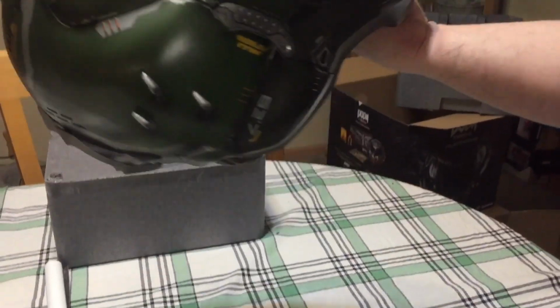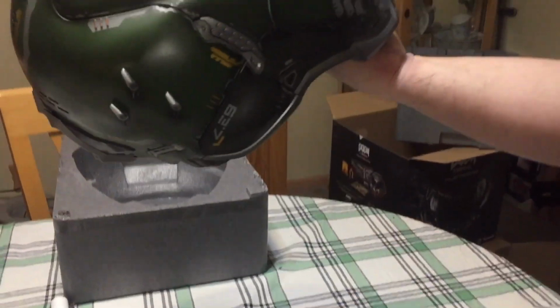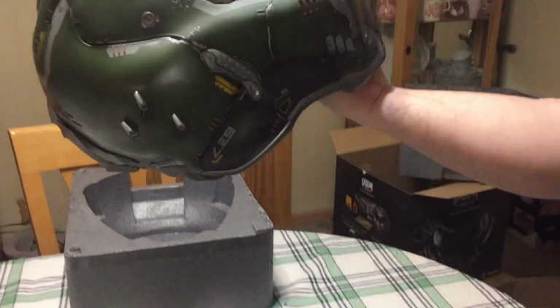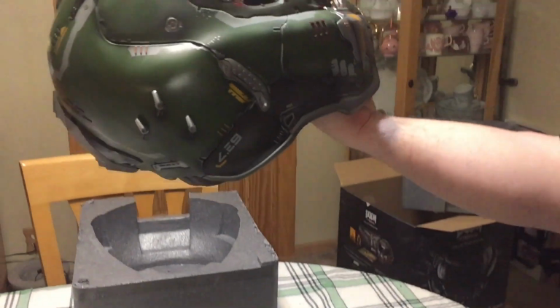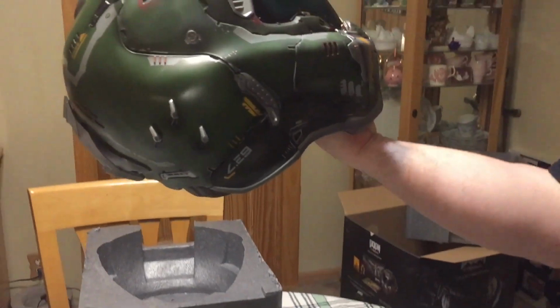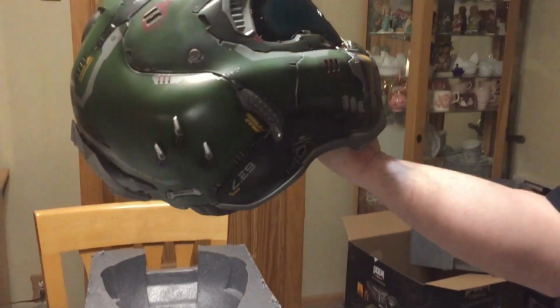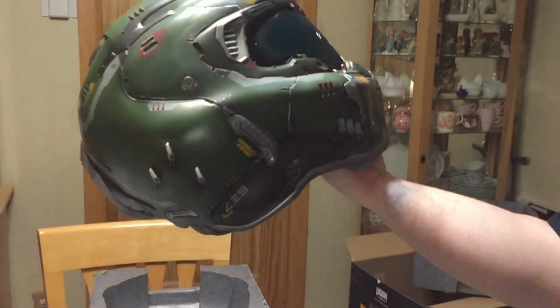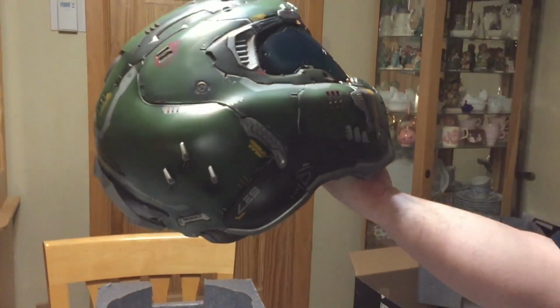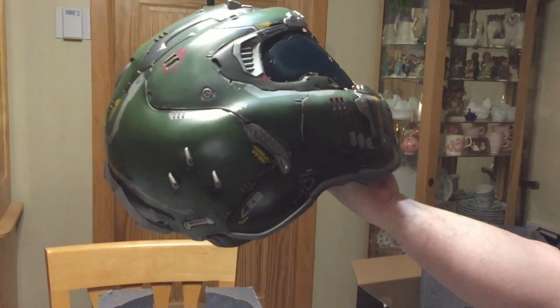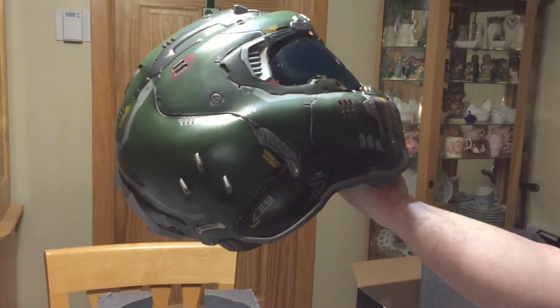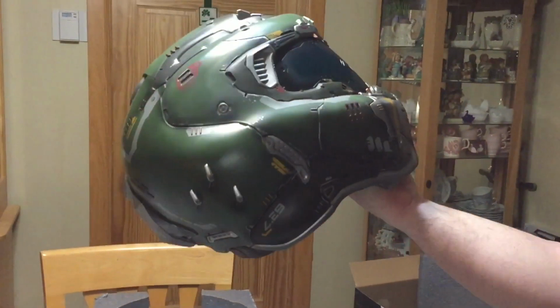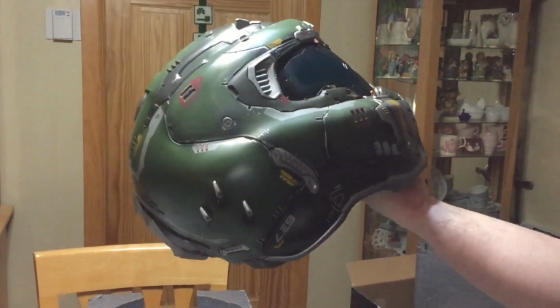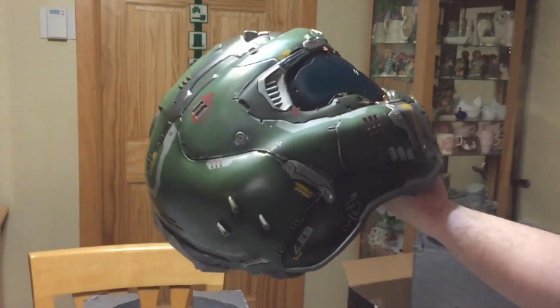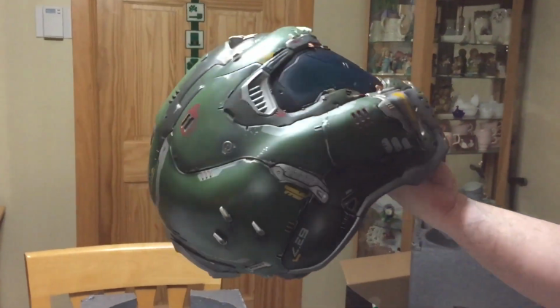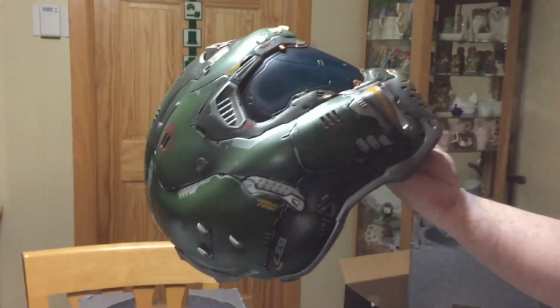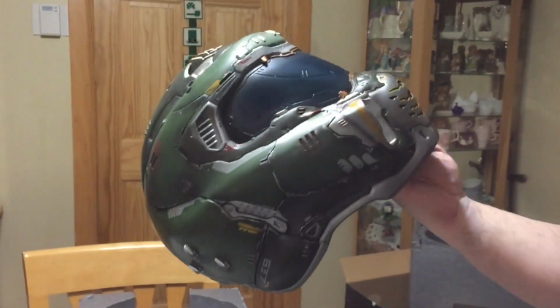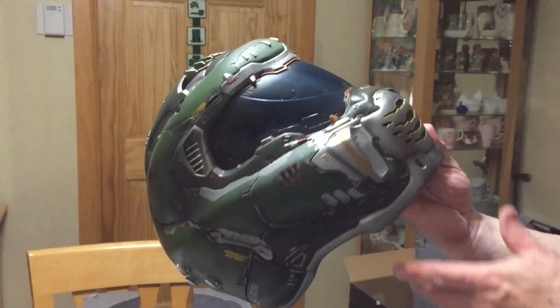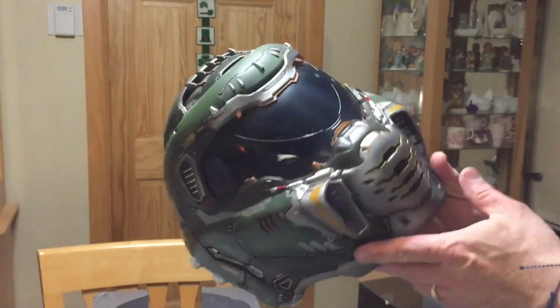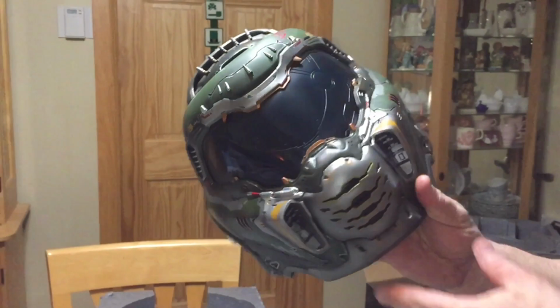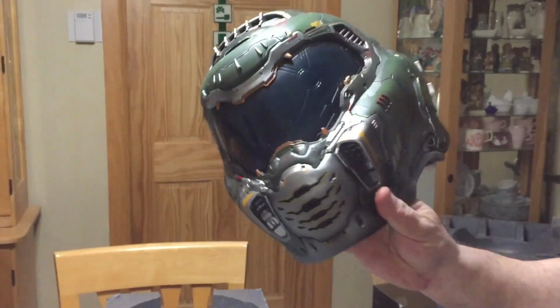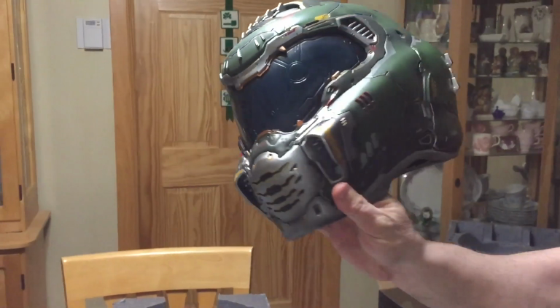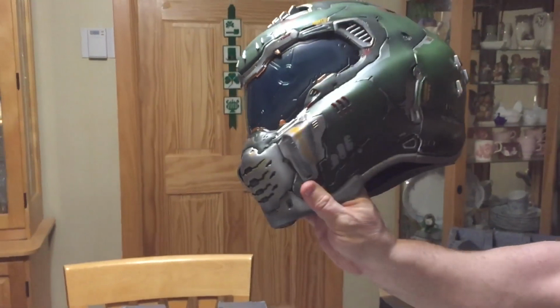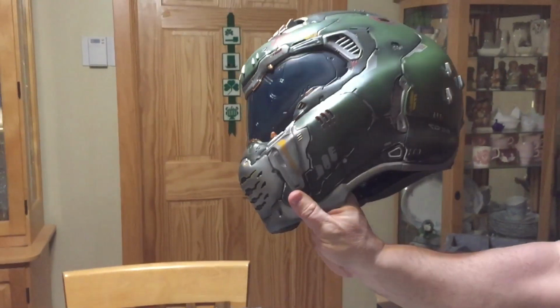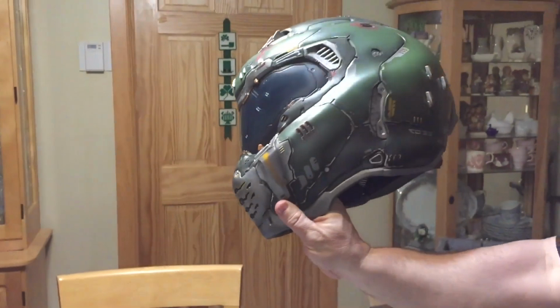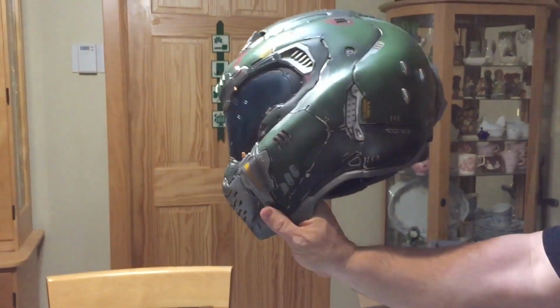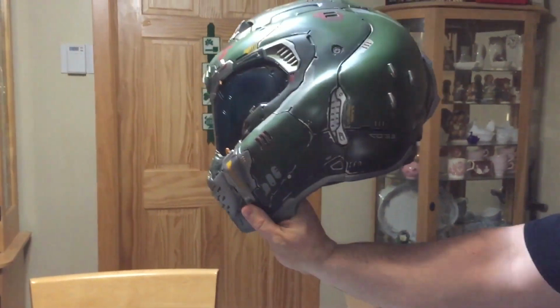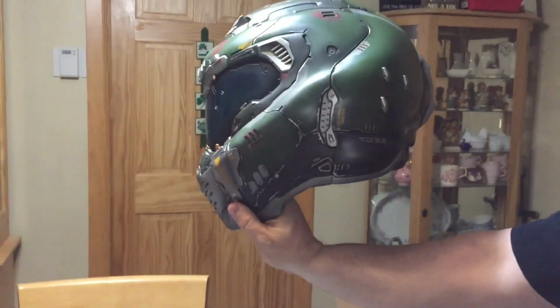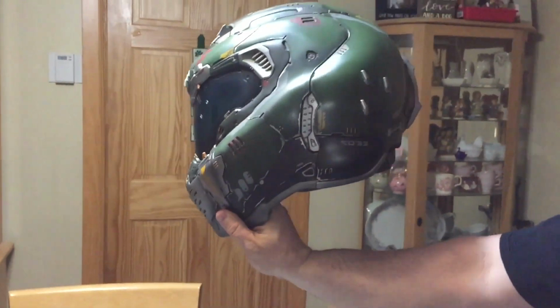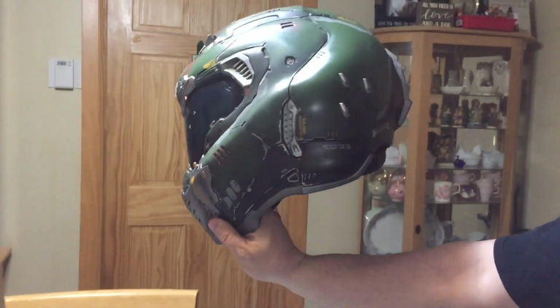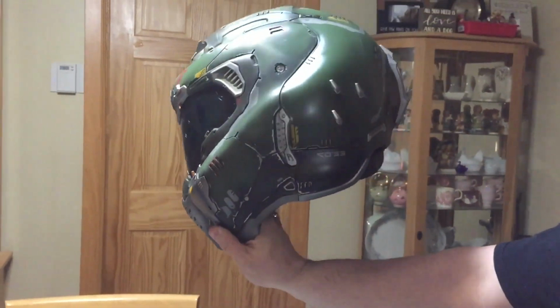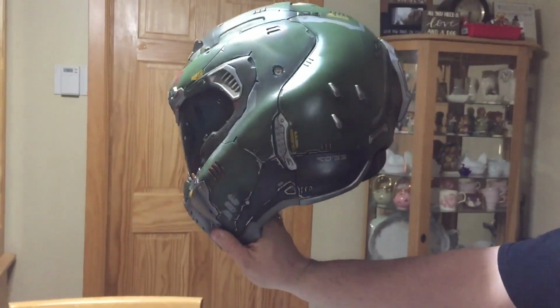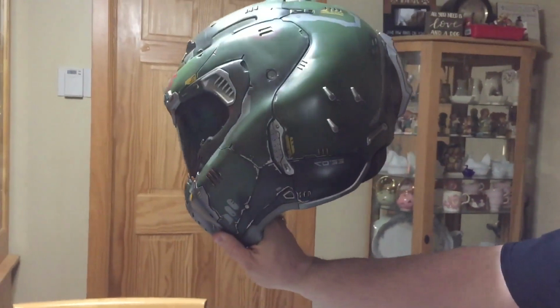I think it's actually slightly undersized, but nevertheless, it's pretty damn cool.